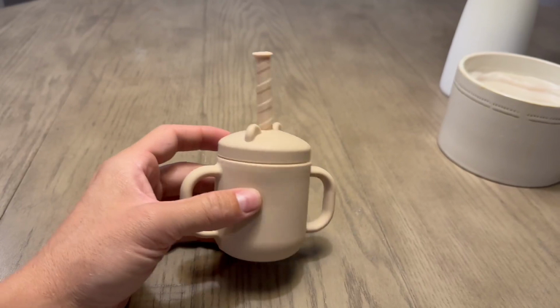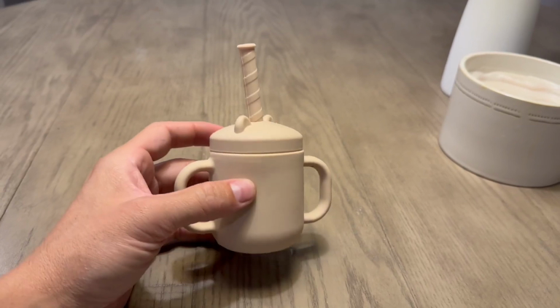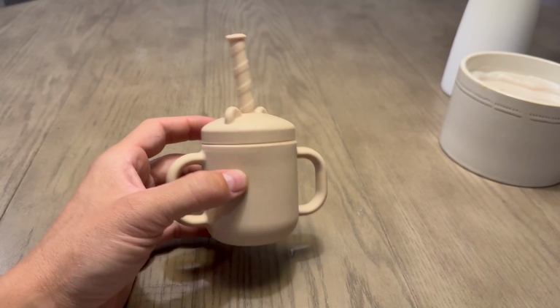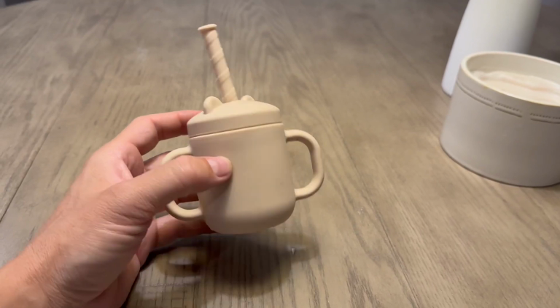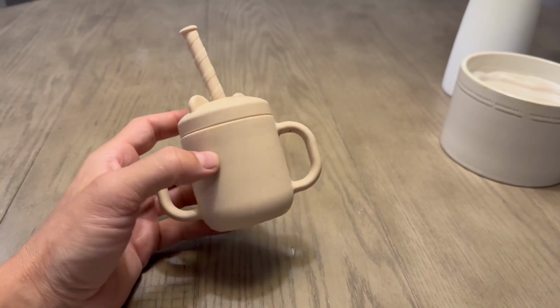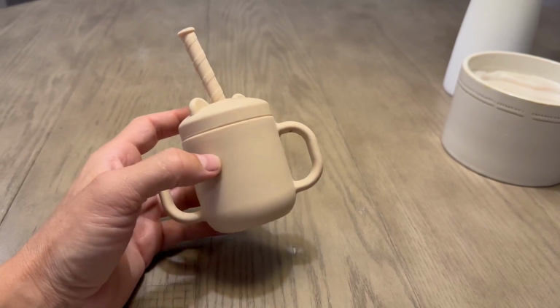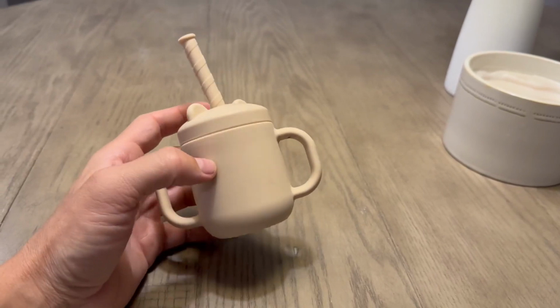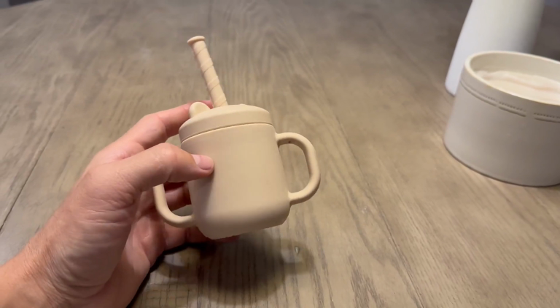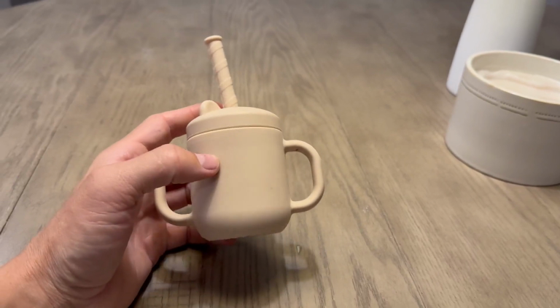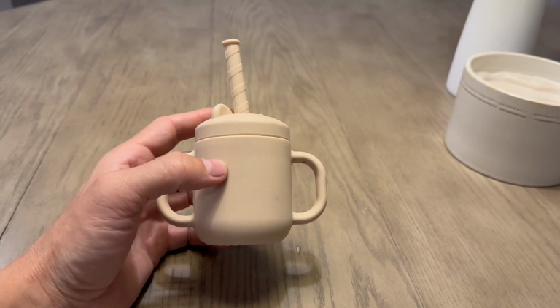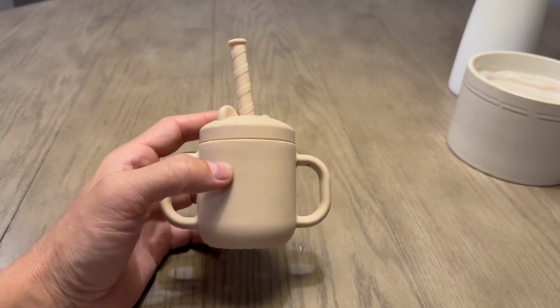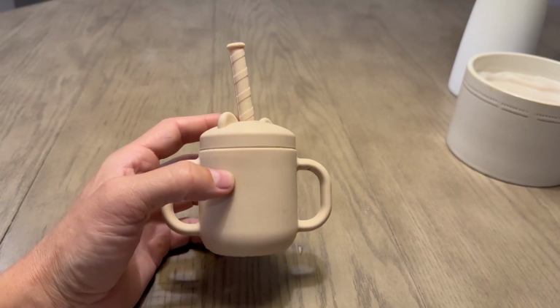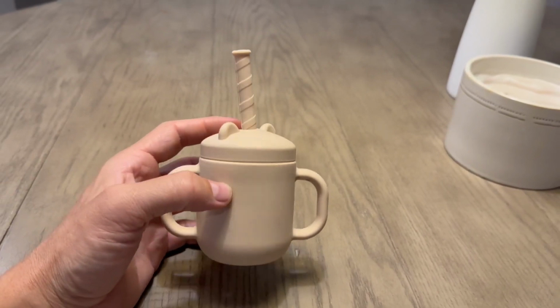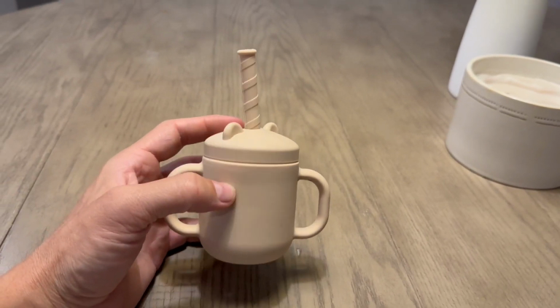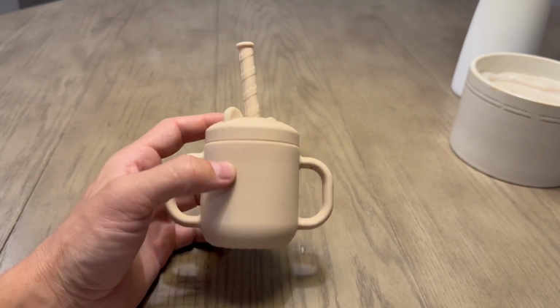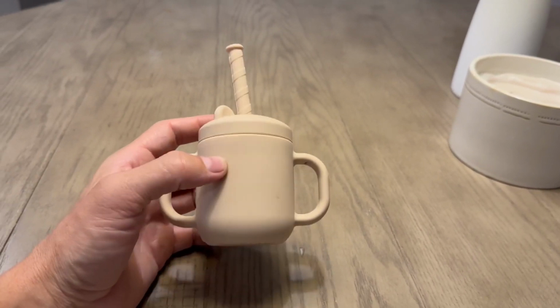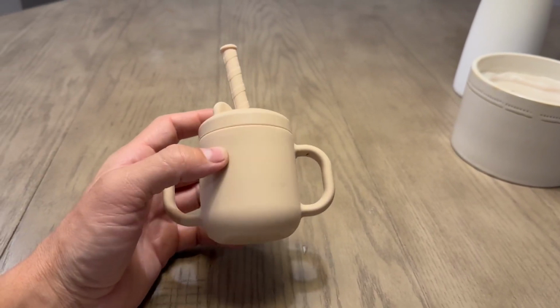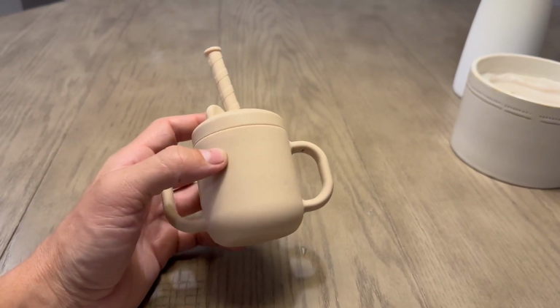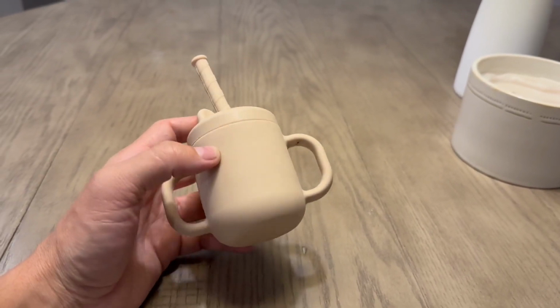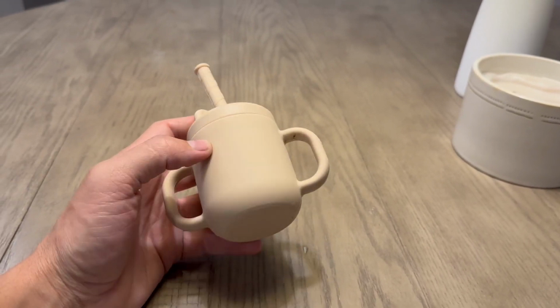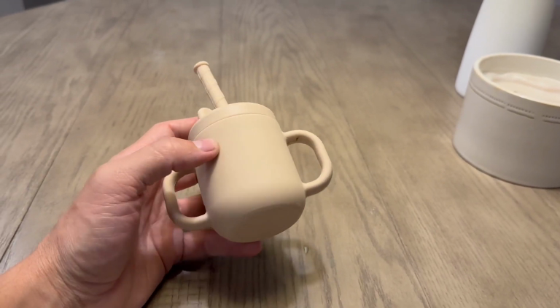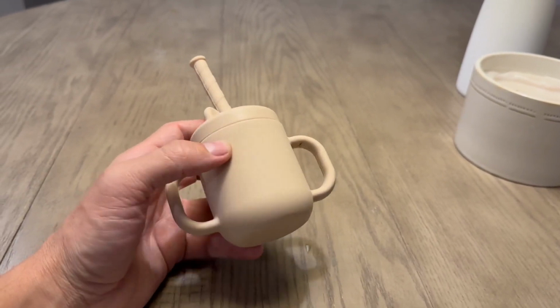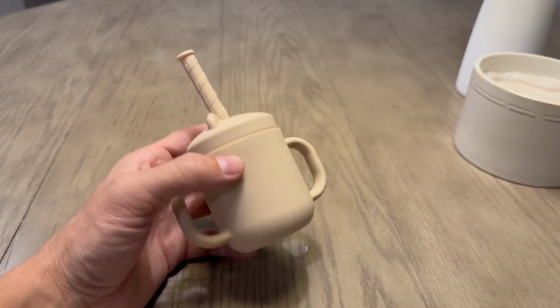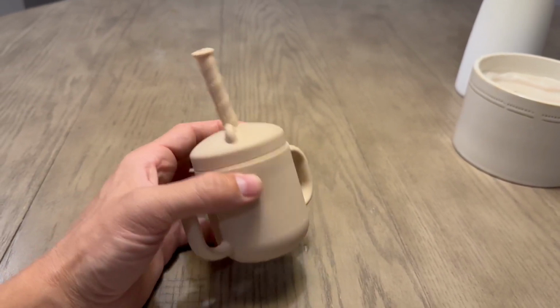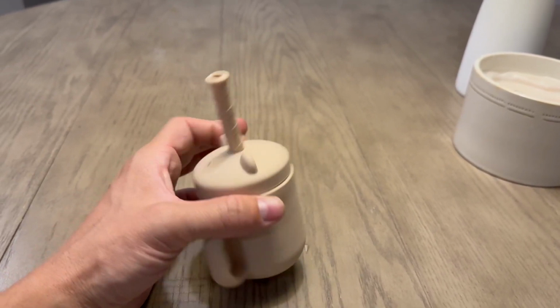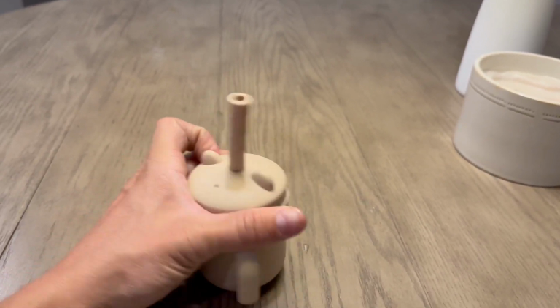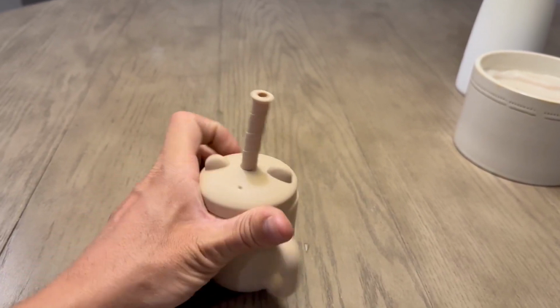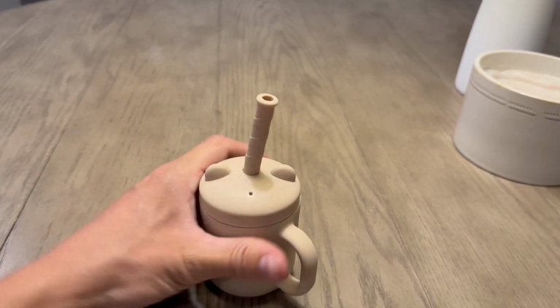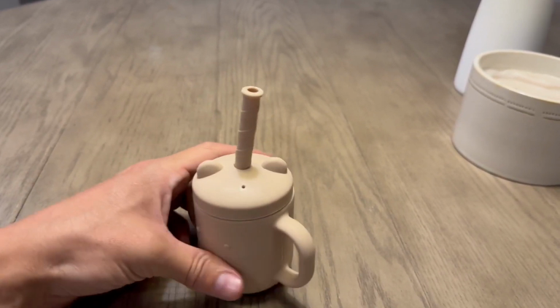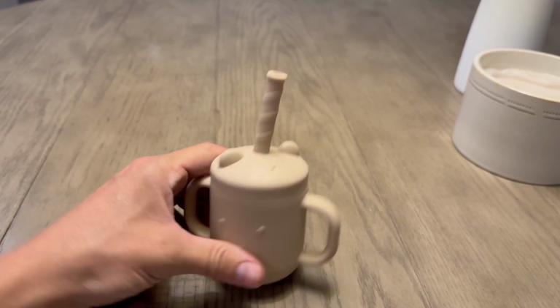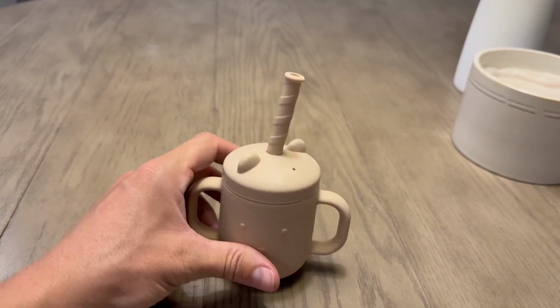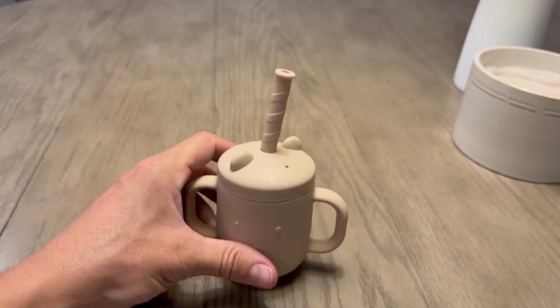Once again, I just want to throw it in the dishwasher, because us as parents, that's the last thing we want to do is hand wash stuff.